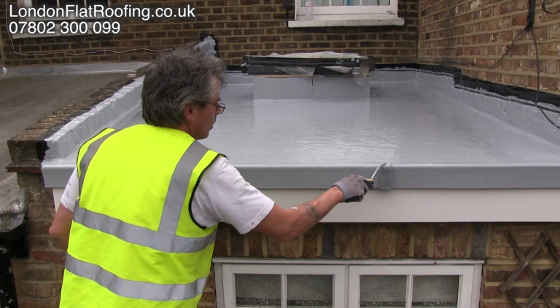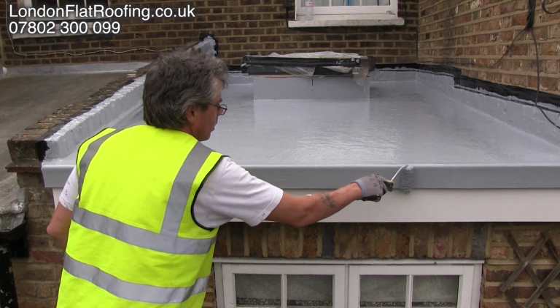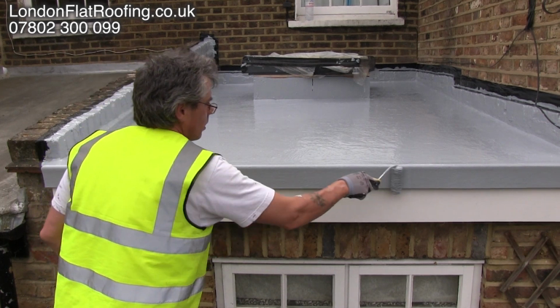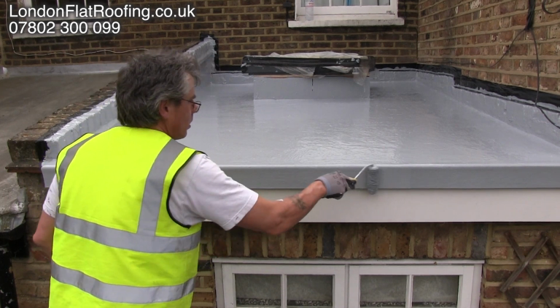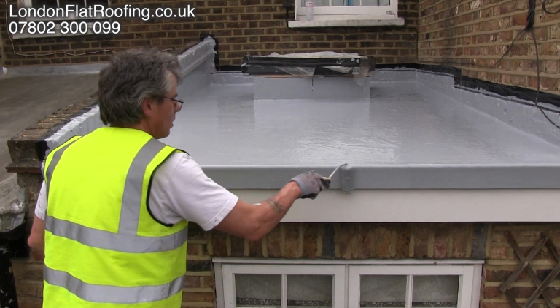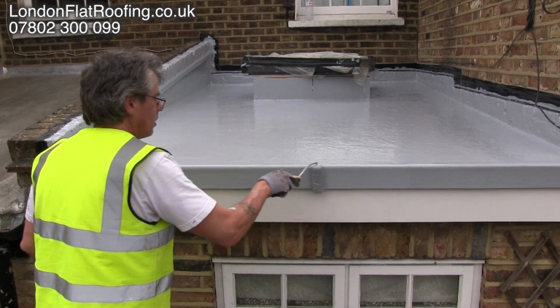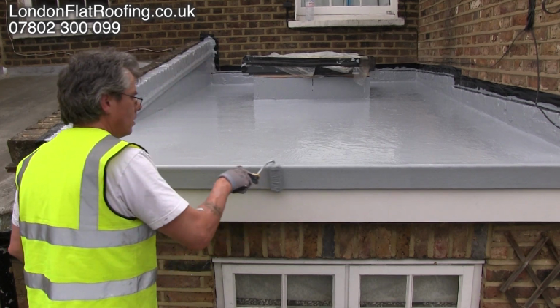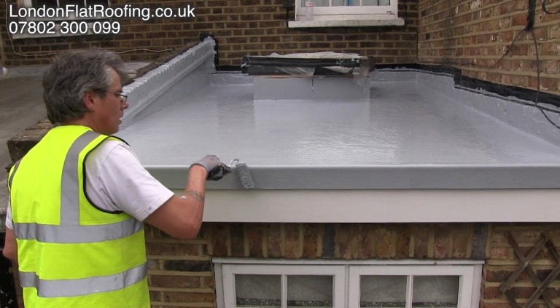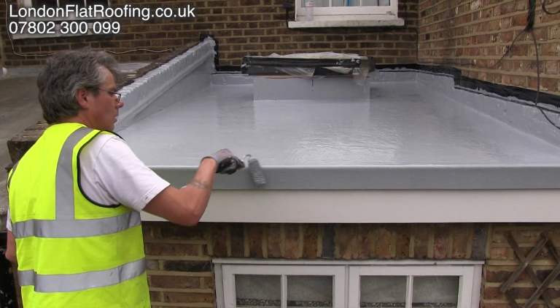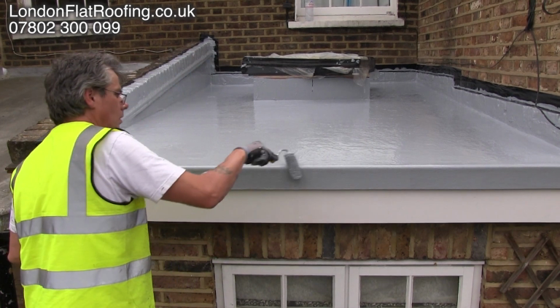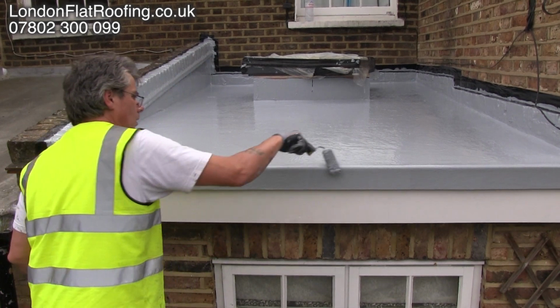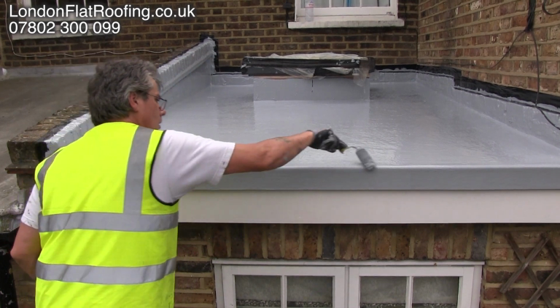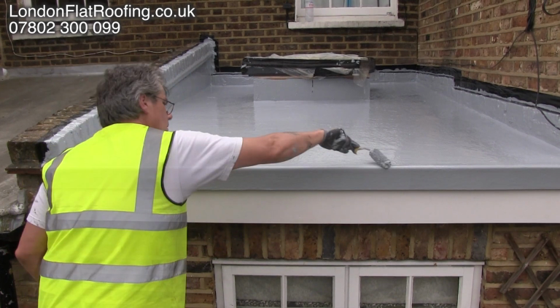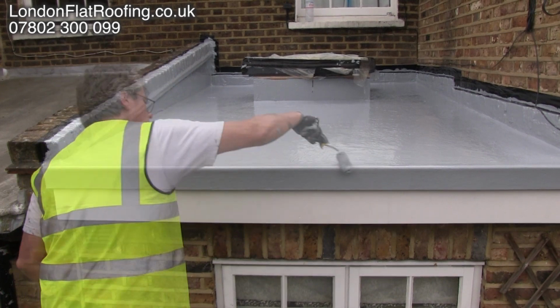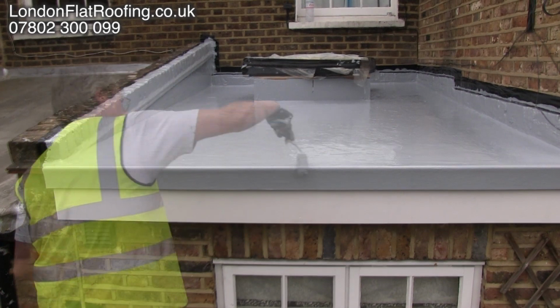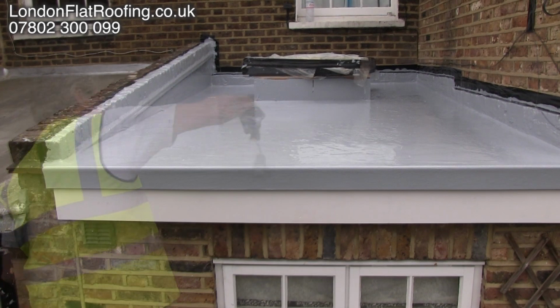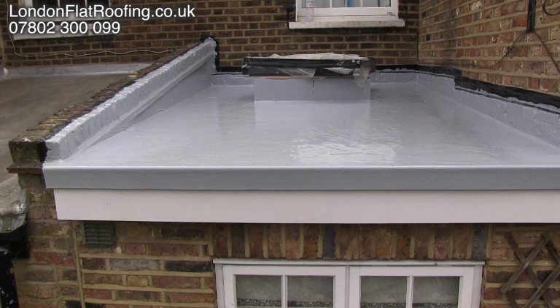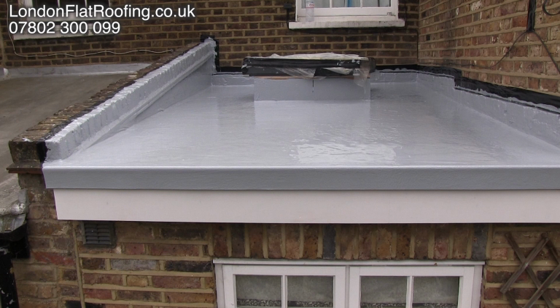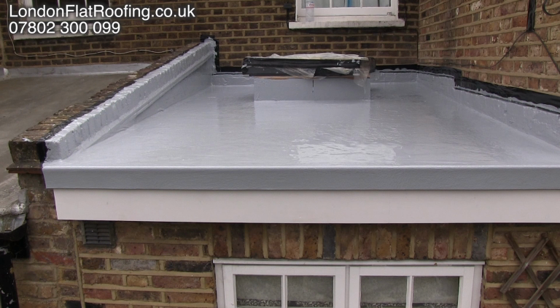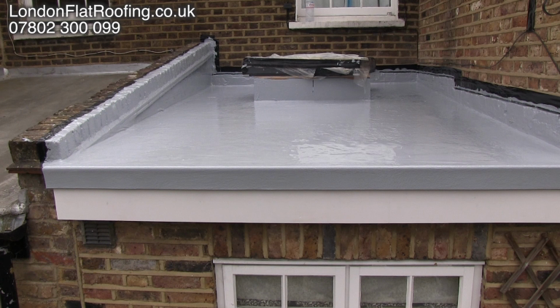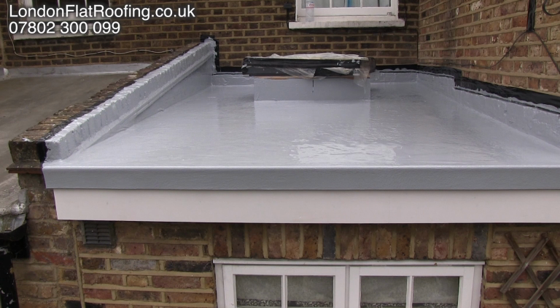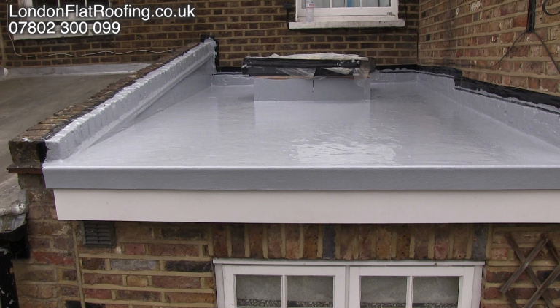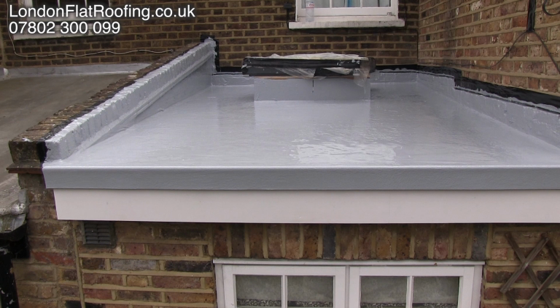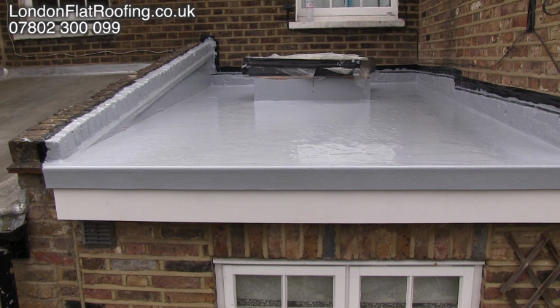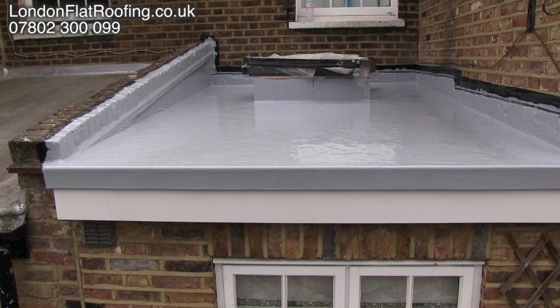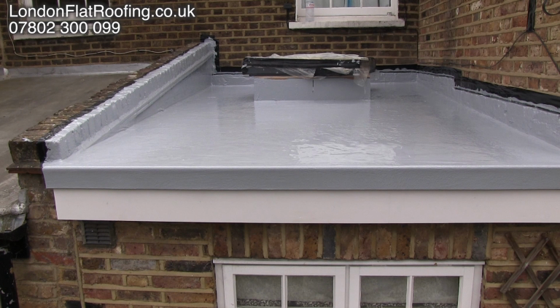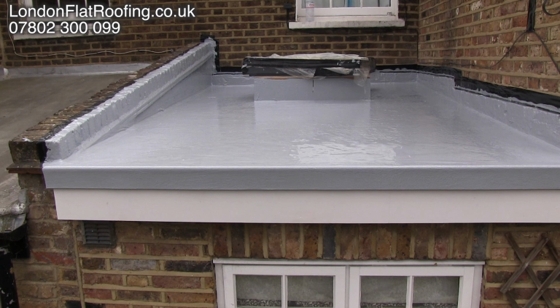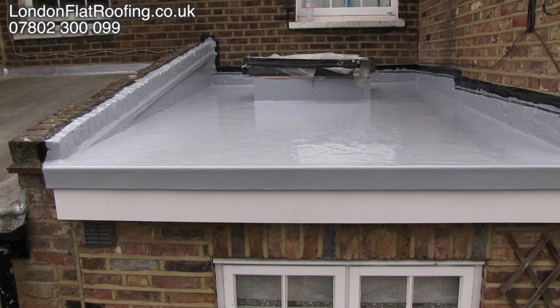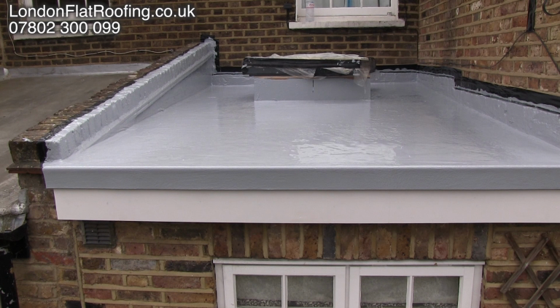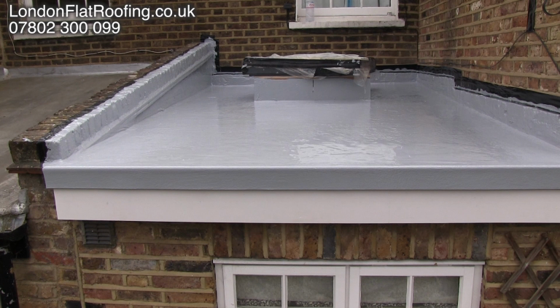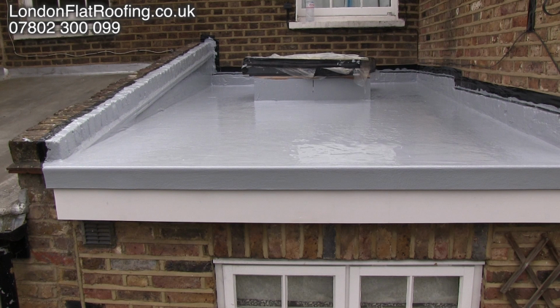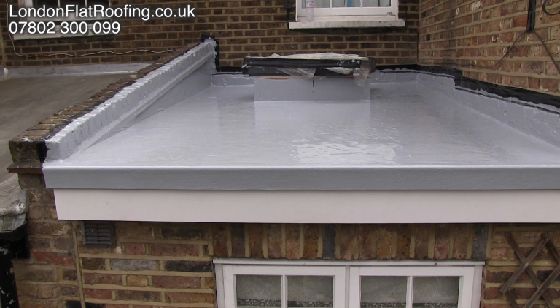Well thanks for watching this — this is how we construct a warm roof. Hopefully this has been helpful to you.